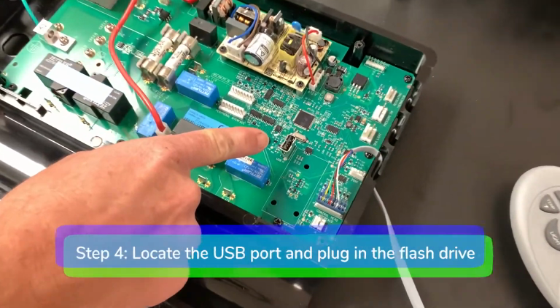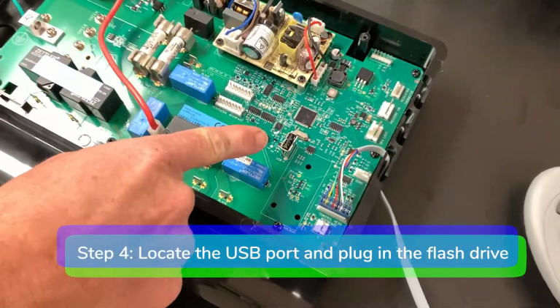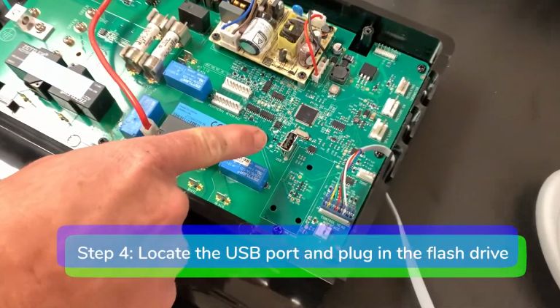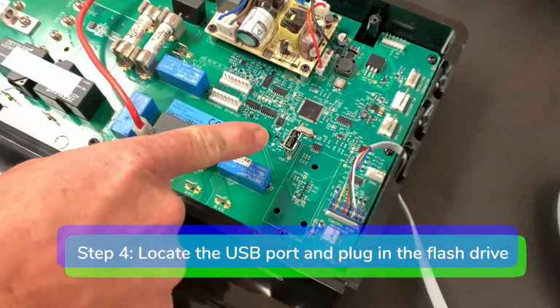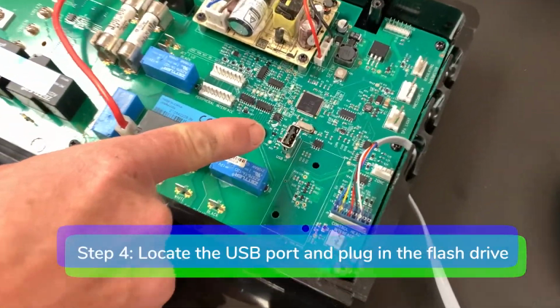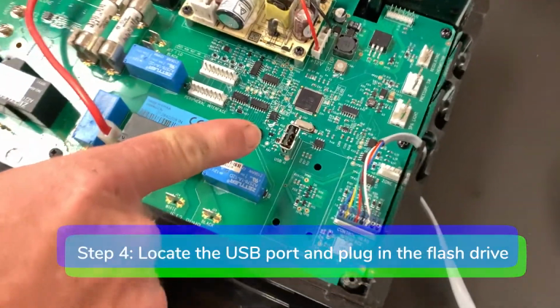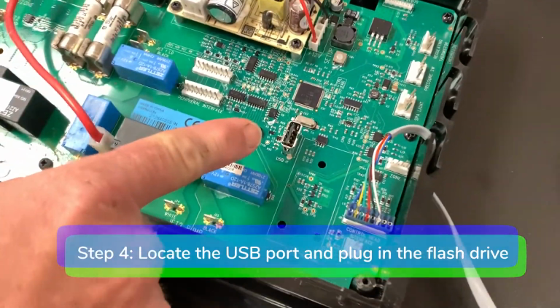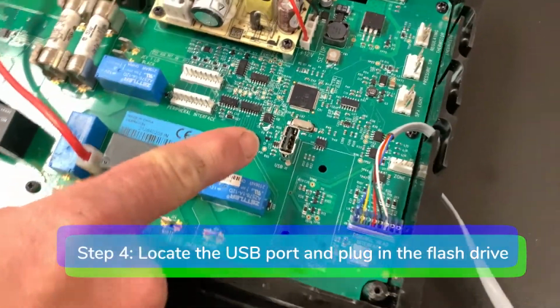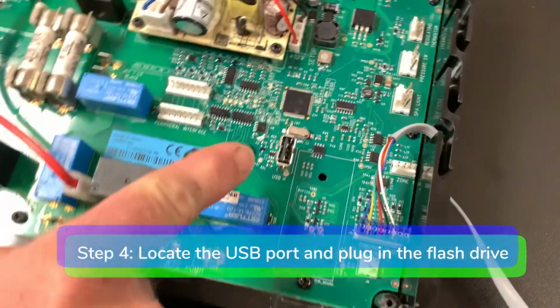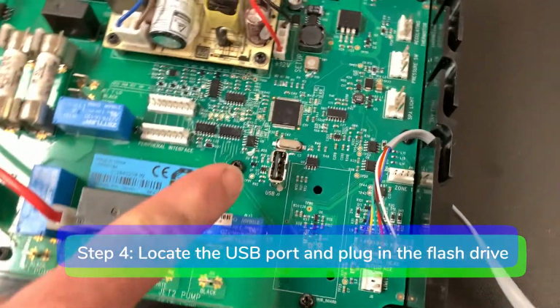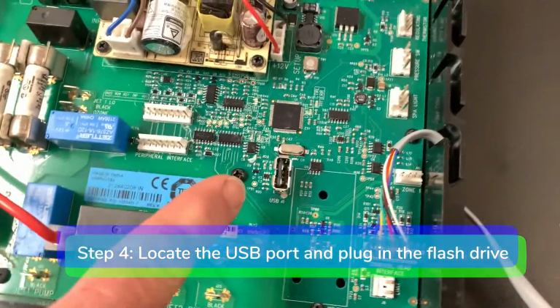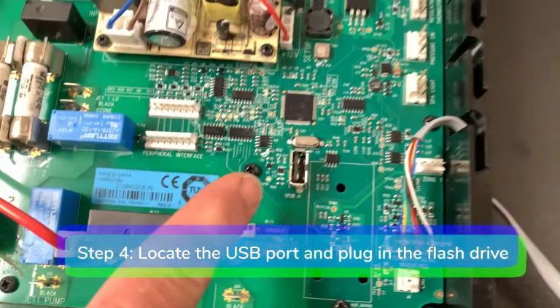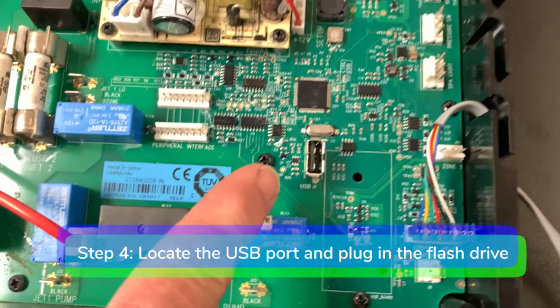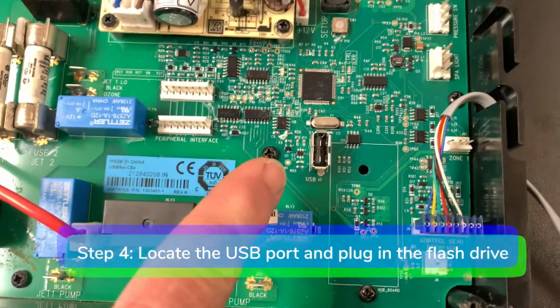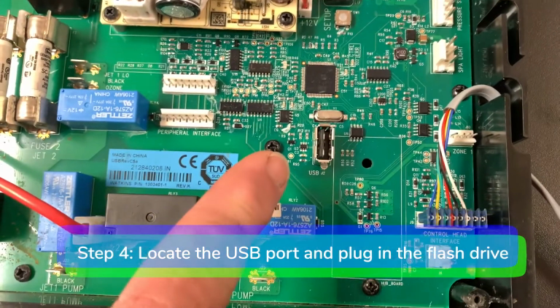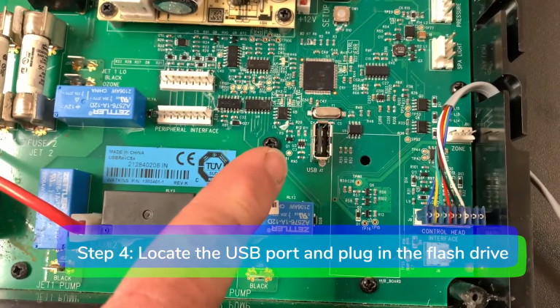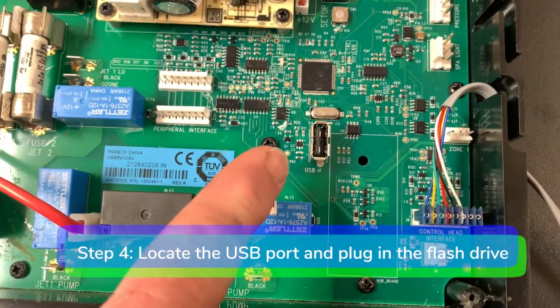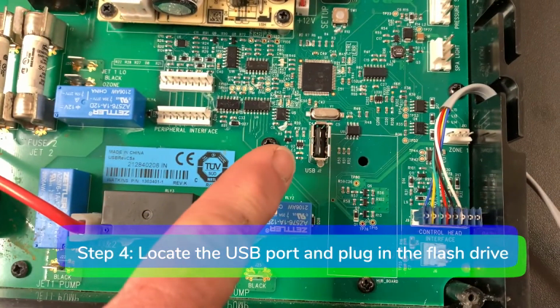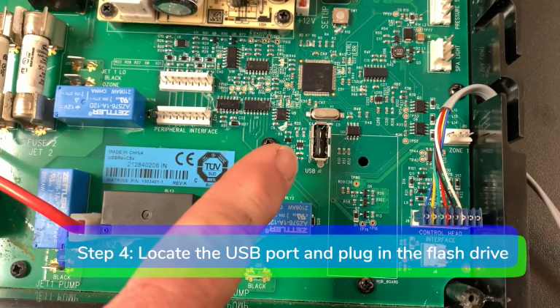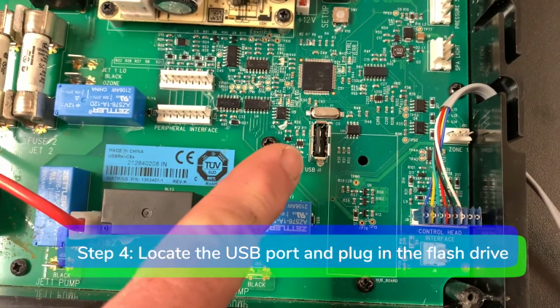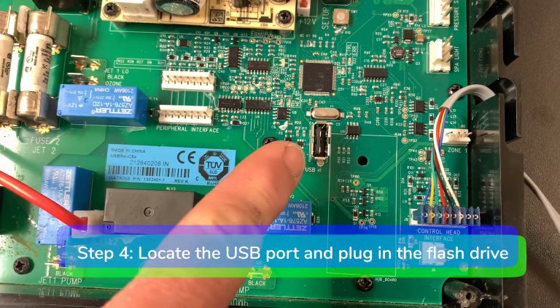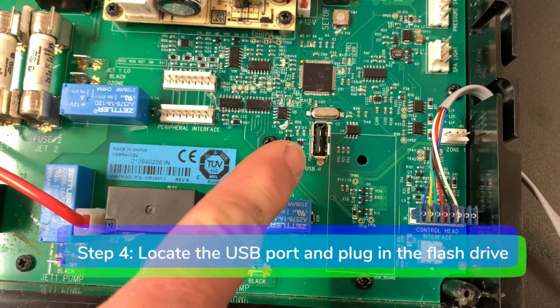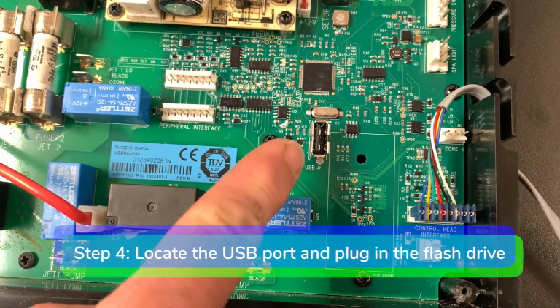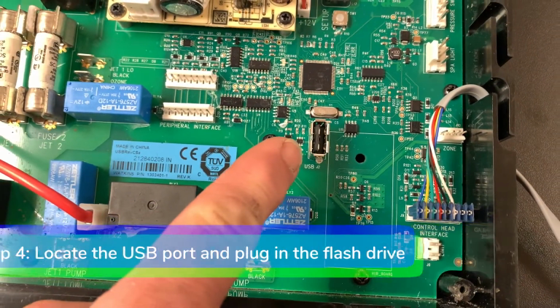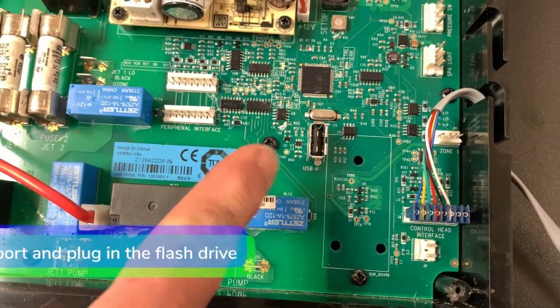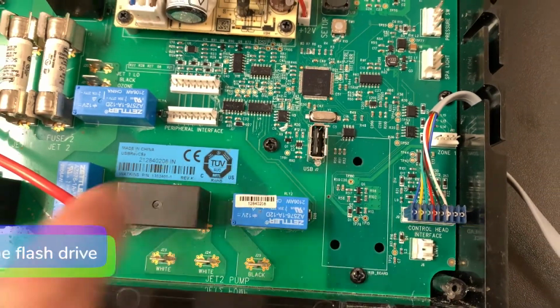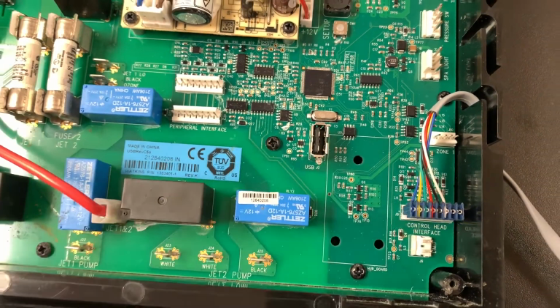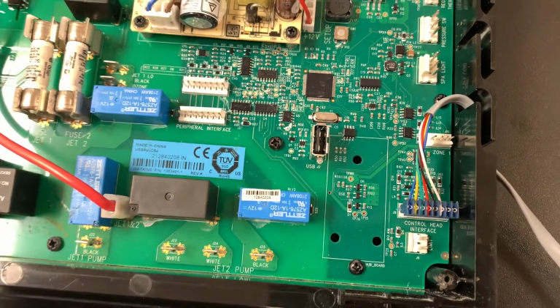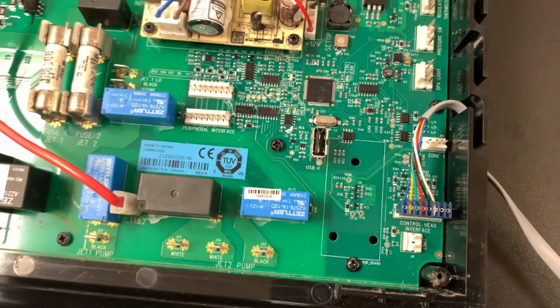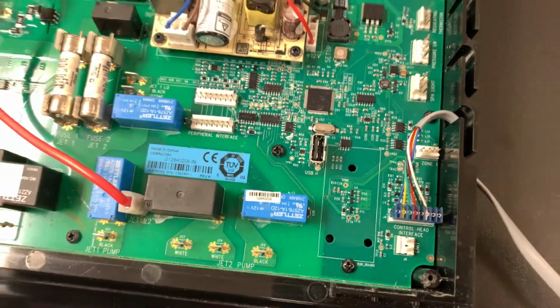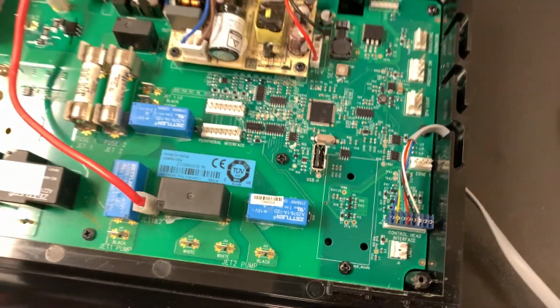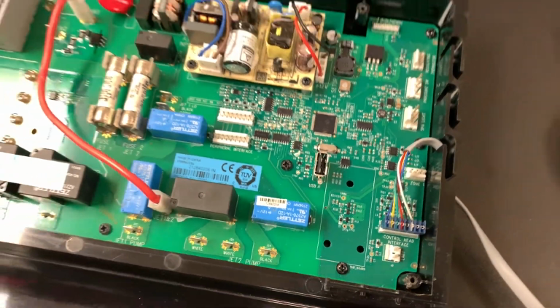Step 4: locate the USB port and plug in the flash drive.